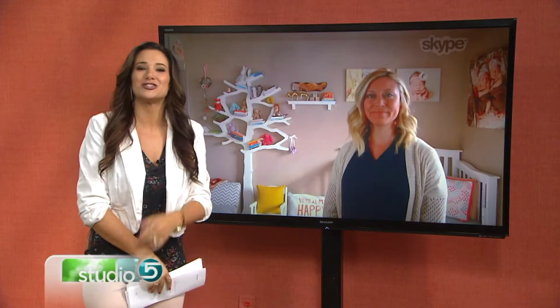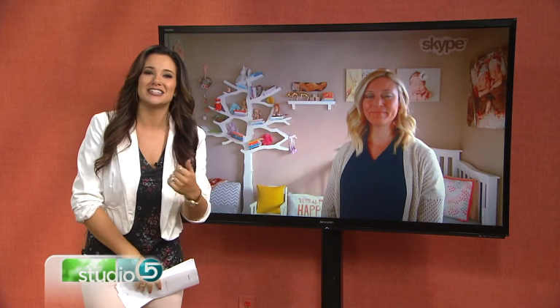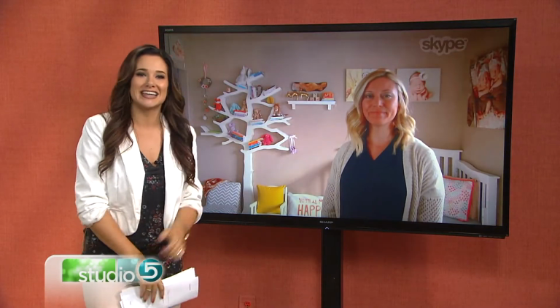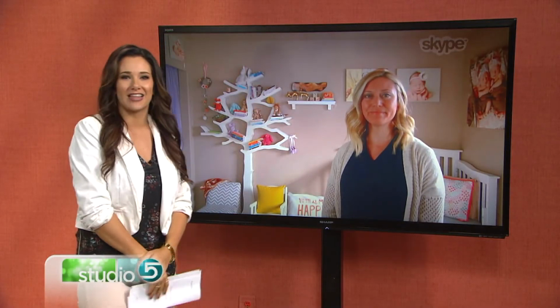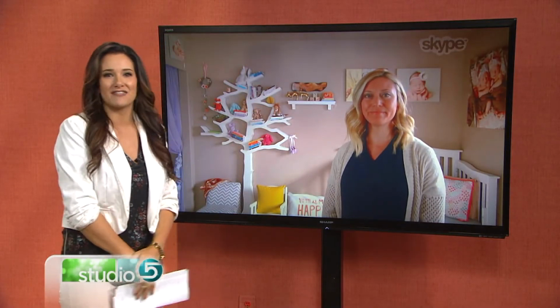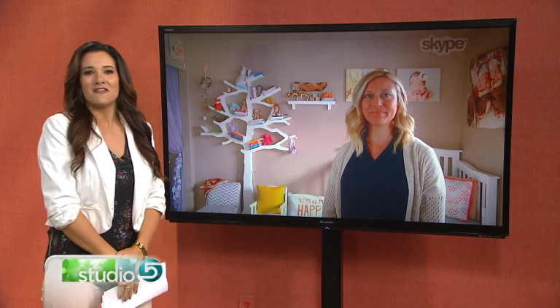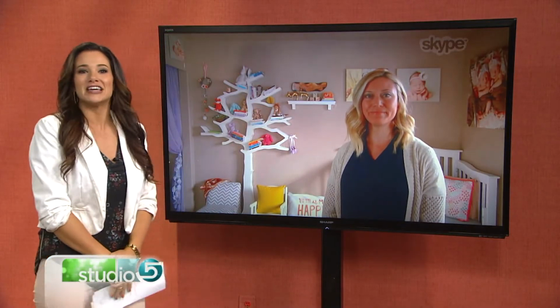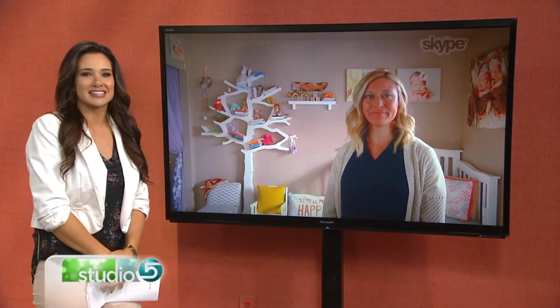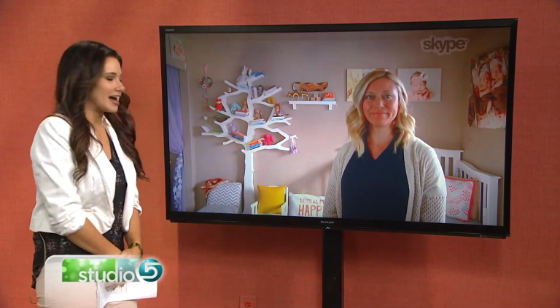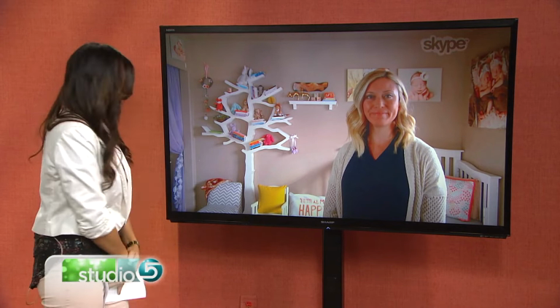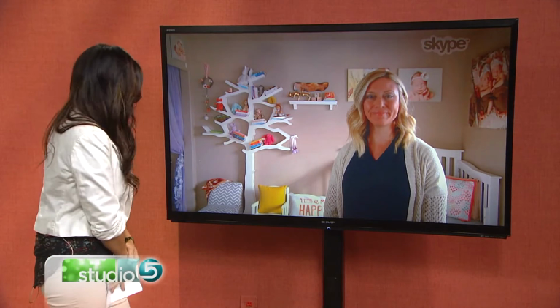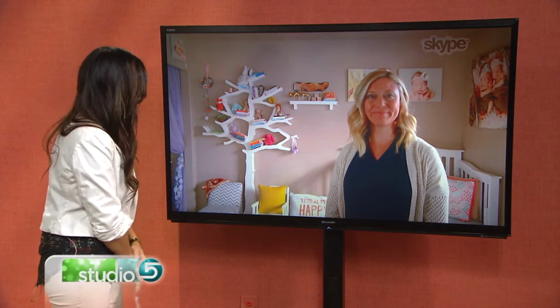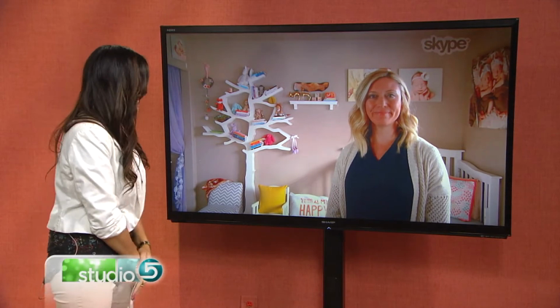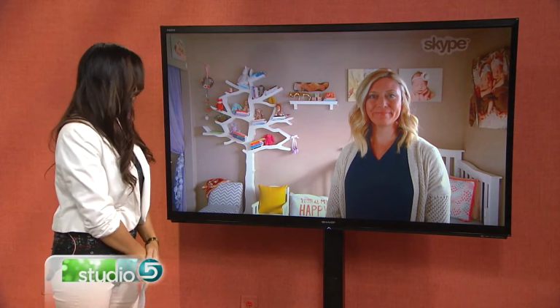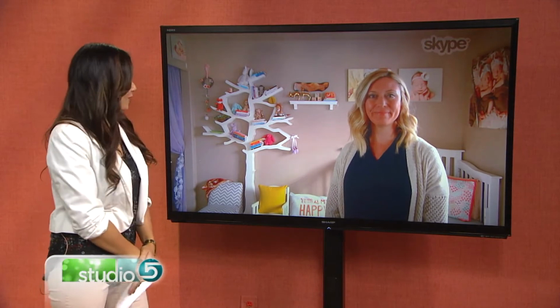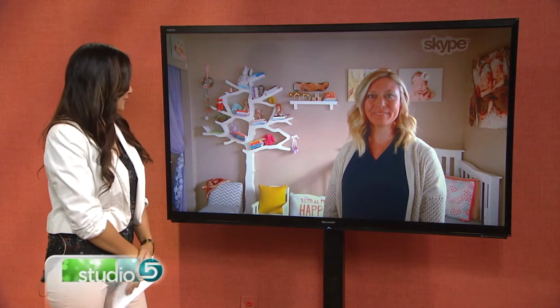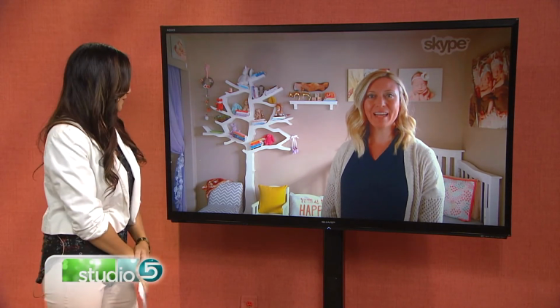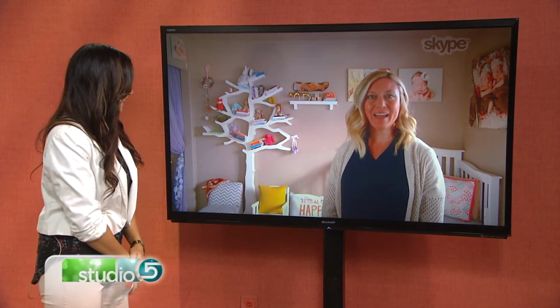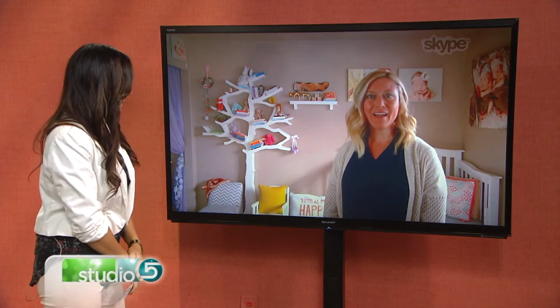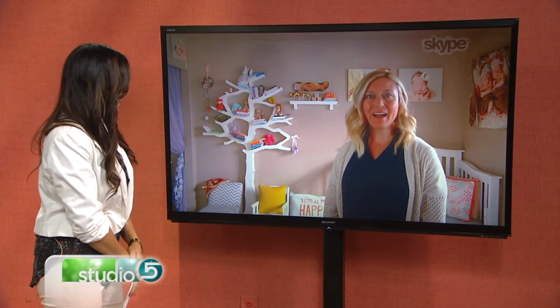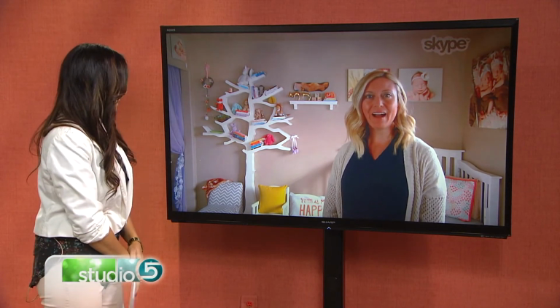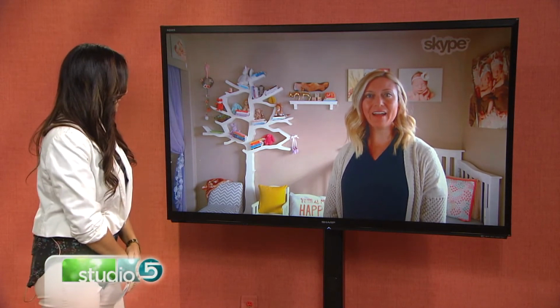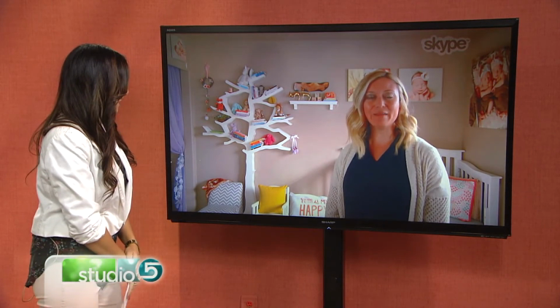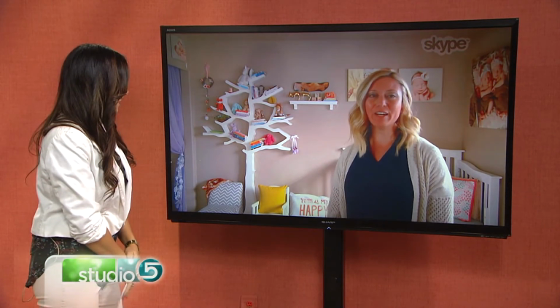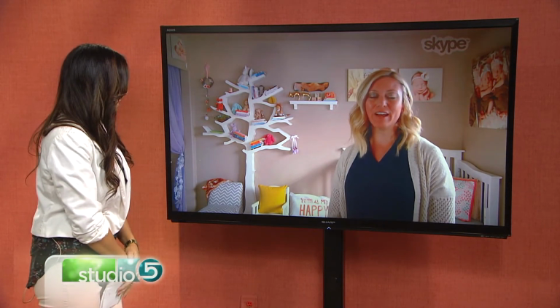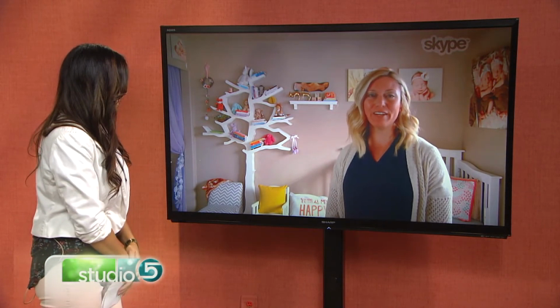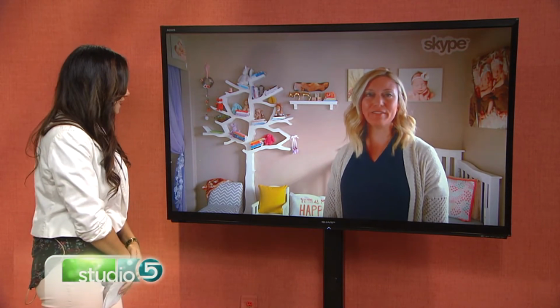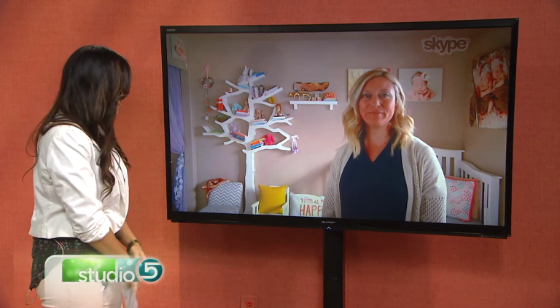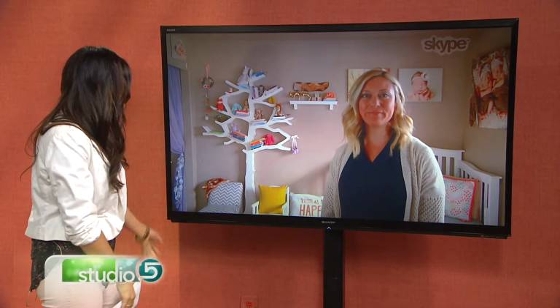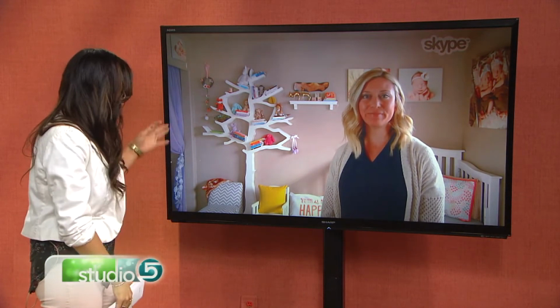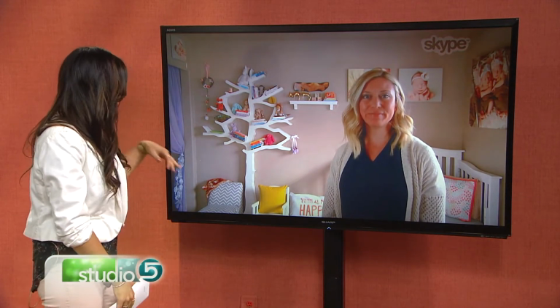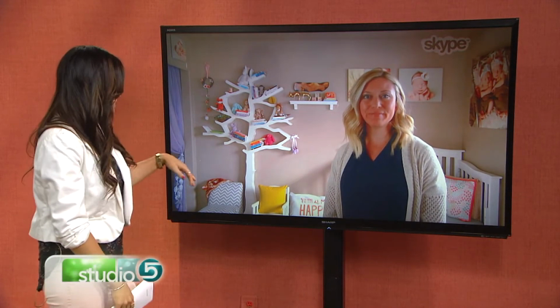She joins us now live via Skype. Hi Nikki, how are you? I'm good, how are you? Great, thanks for being with us.